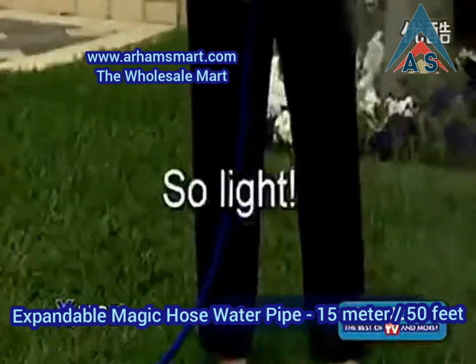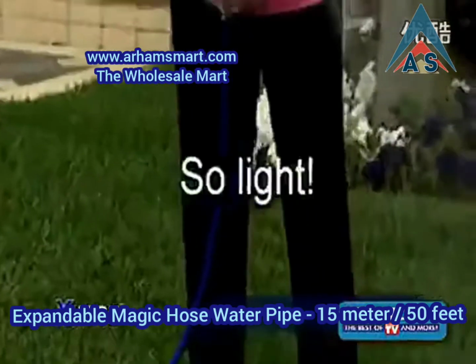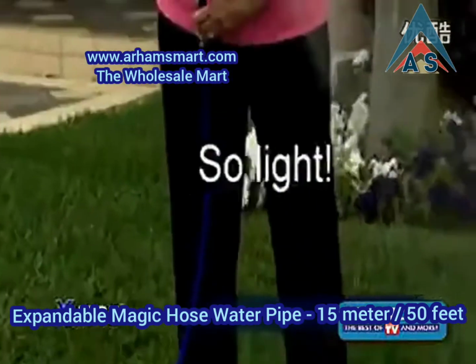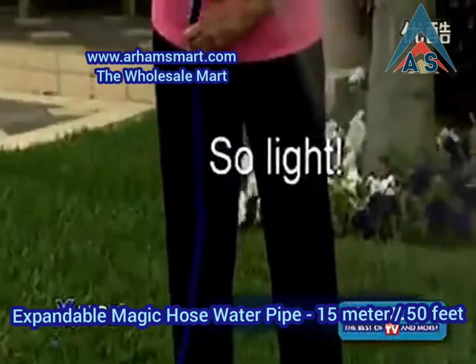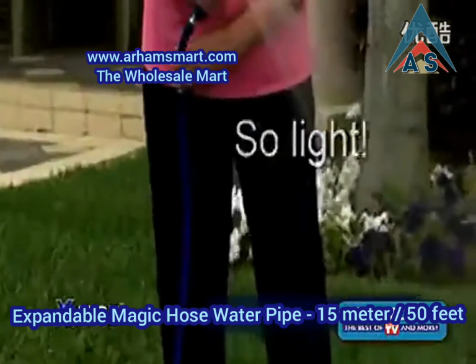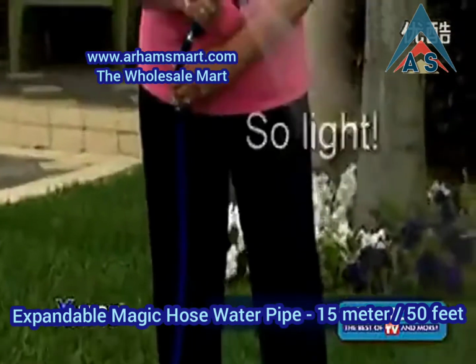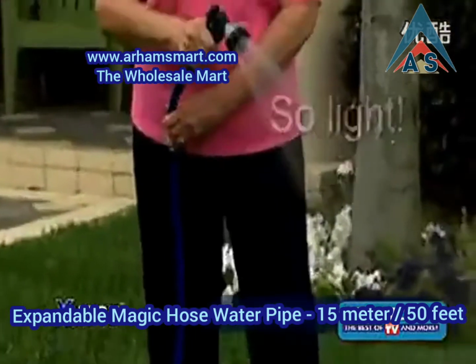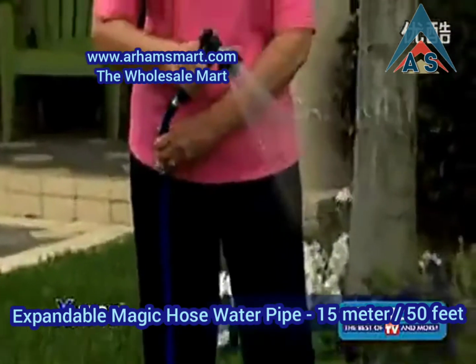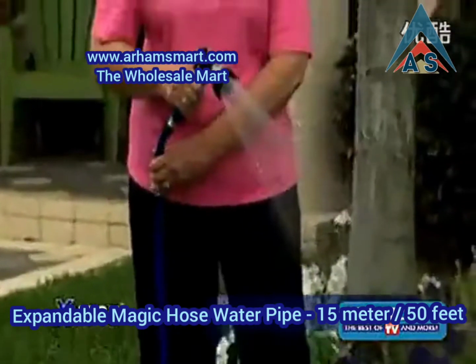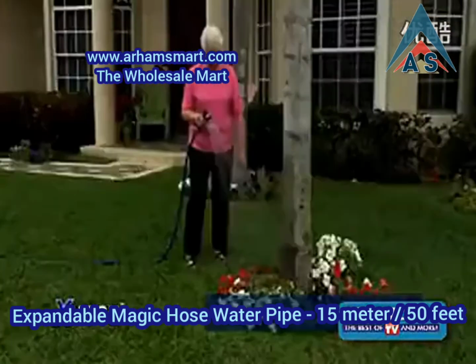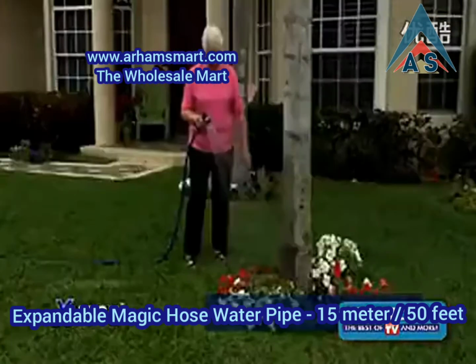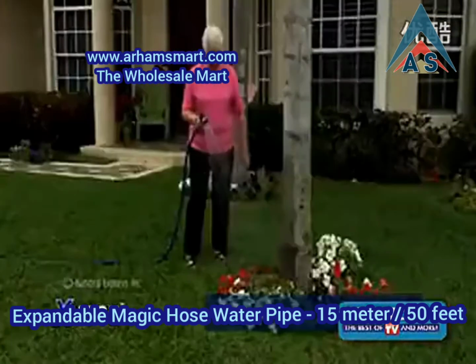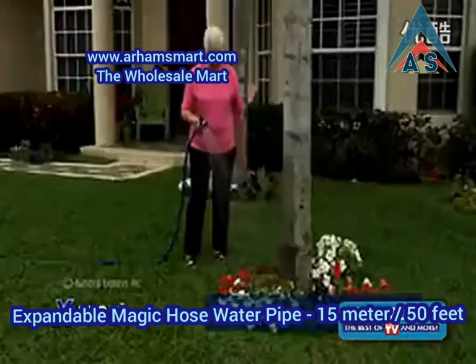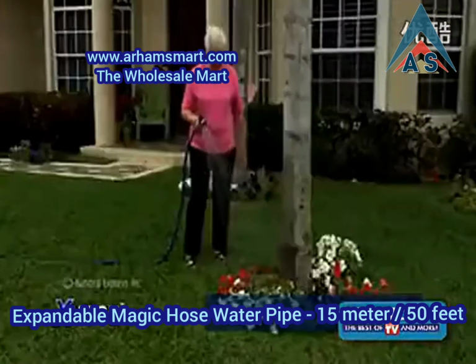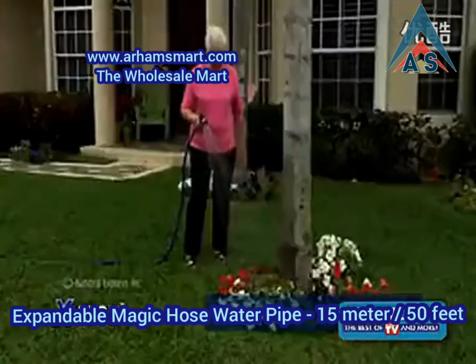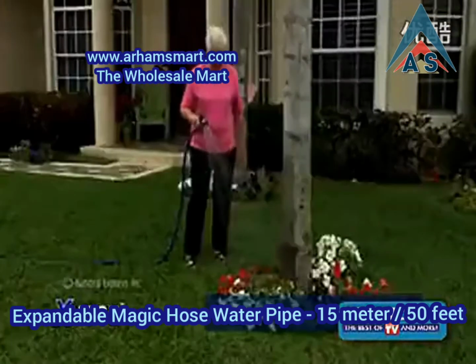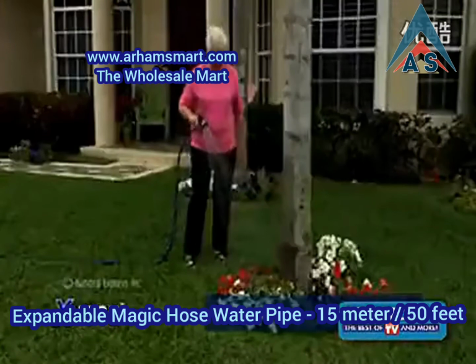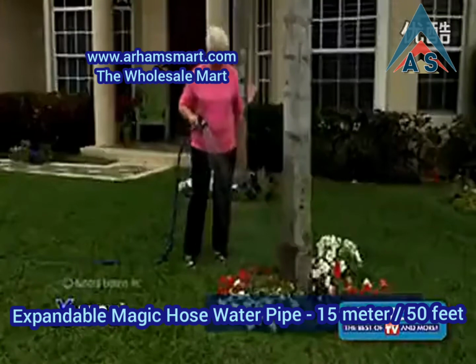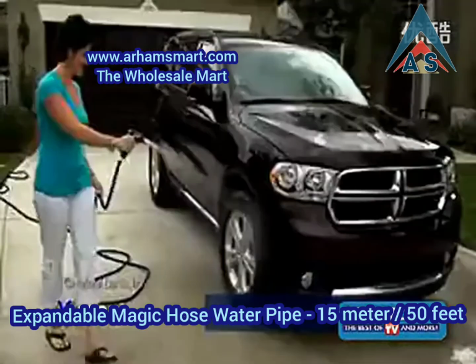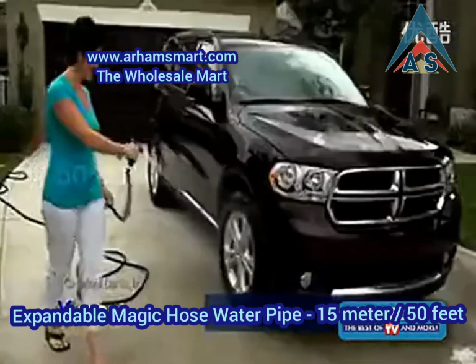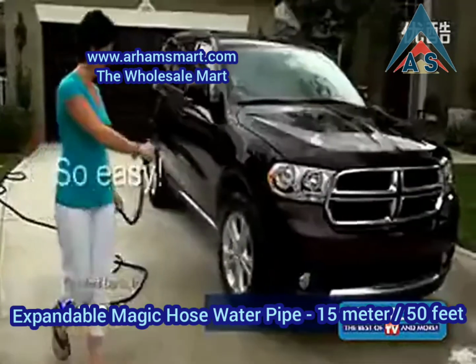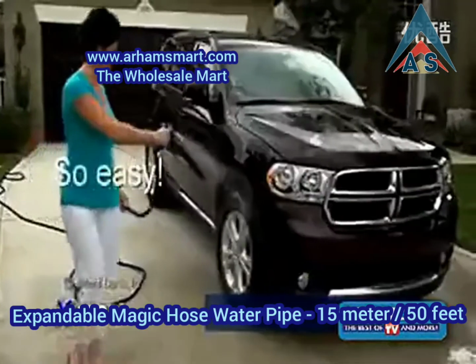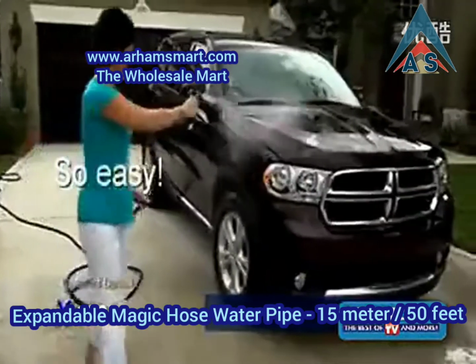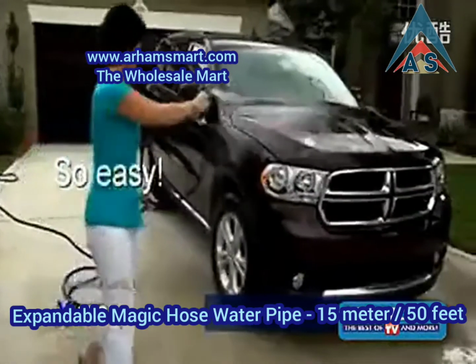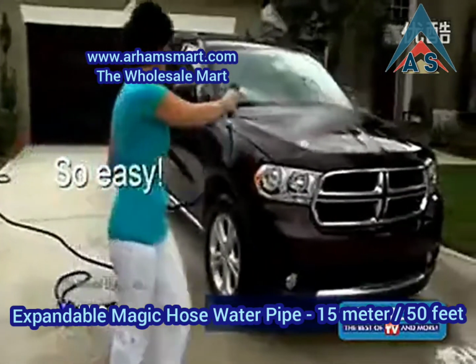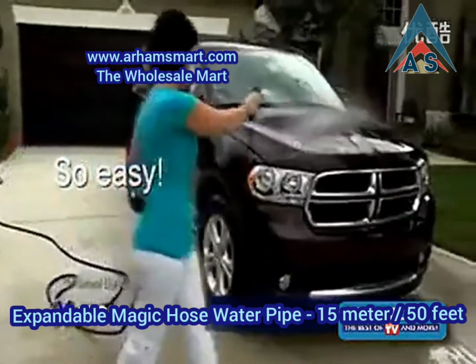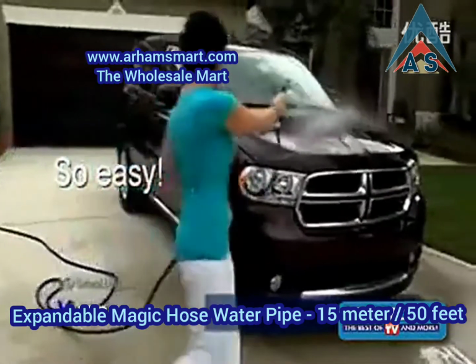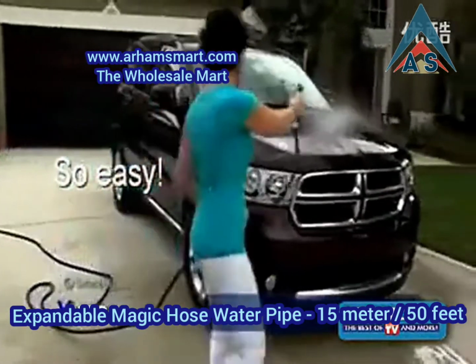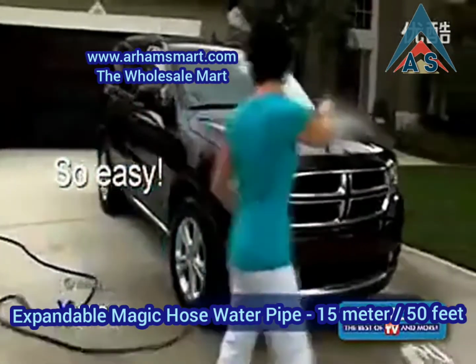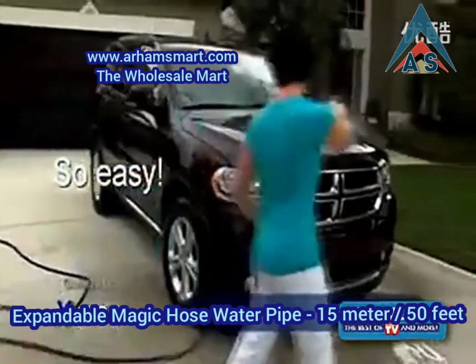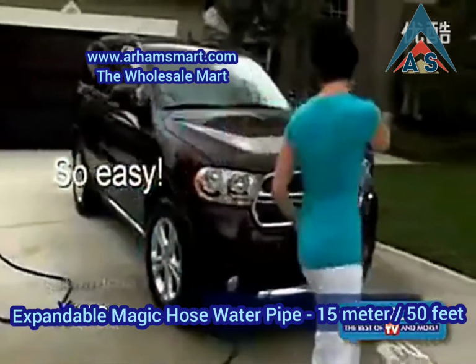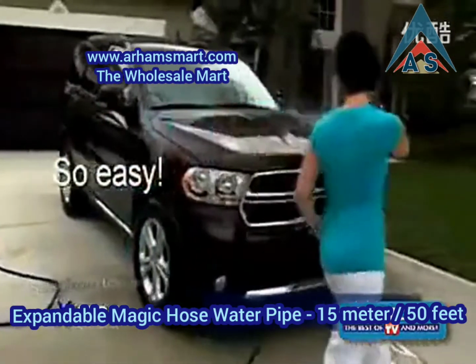And because it's so light, watering your flowers and garden, or washing your car, has never been easier.